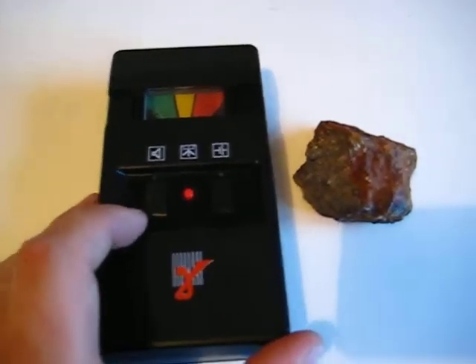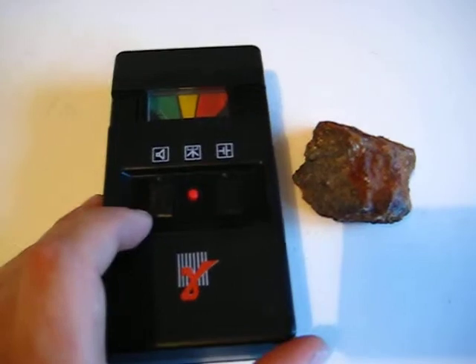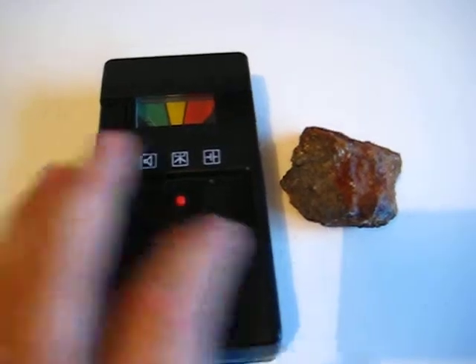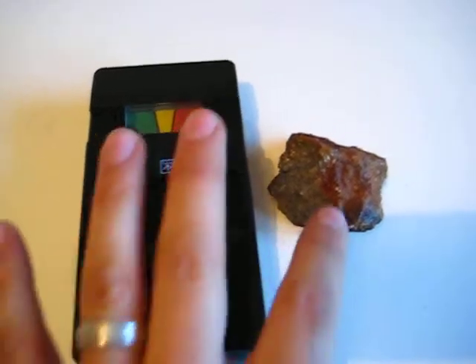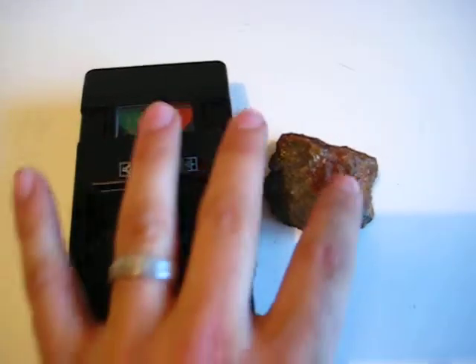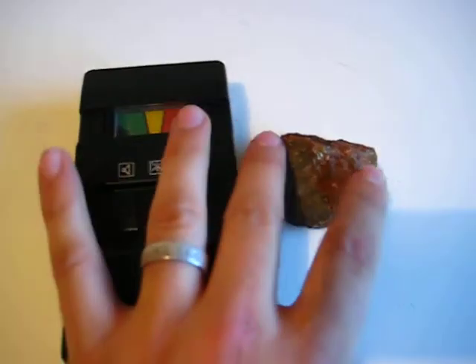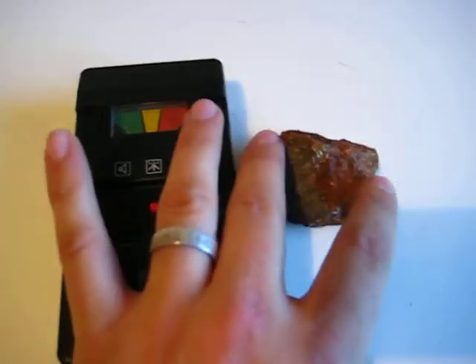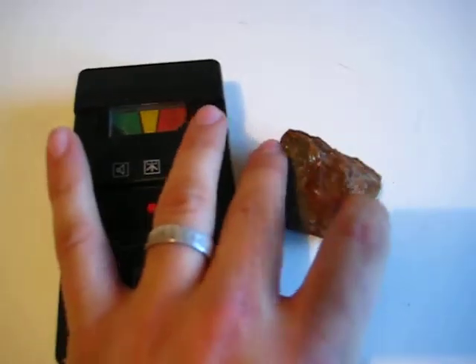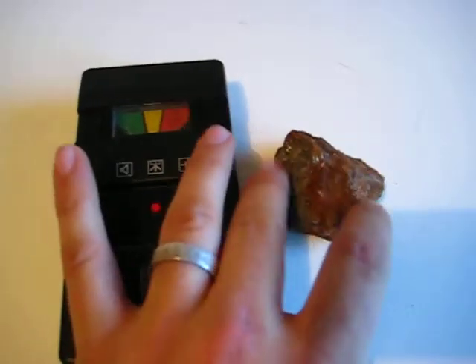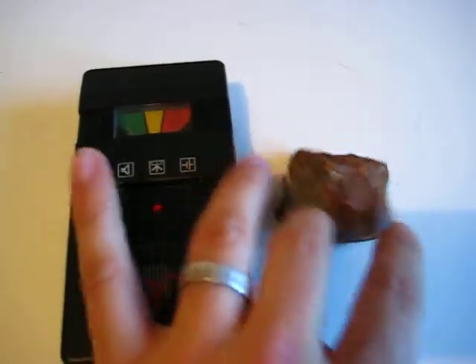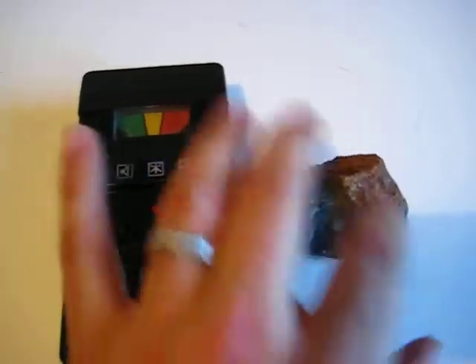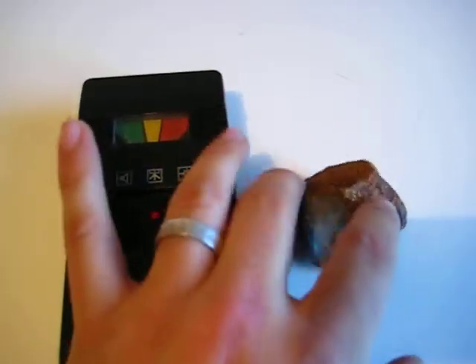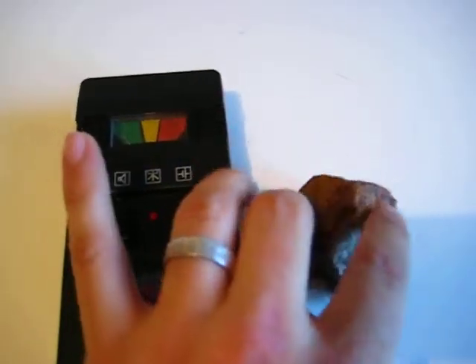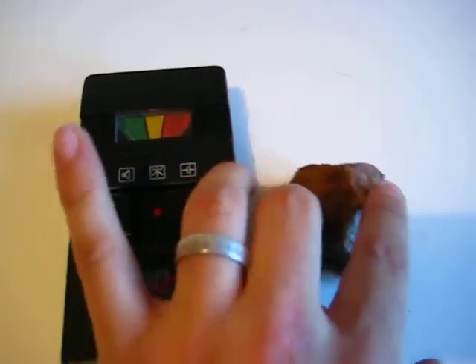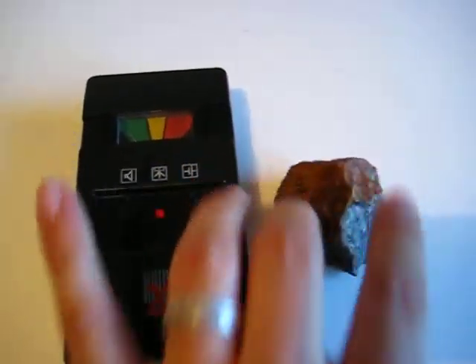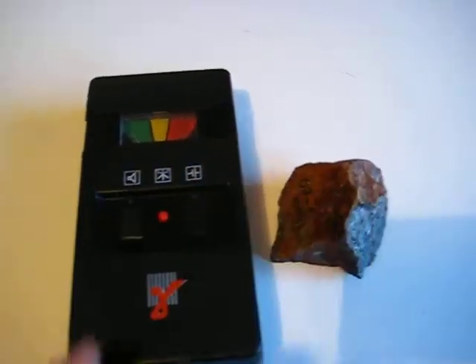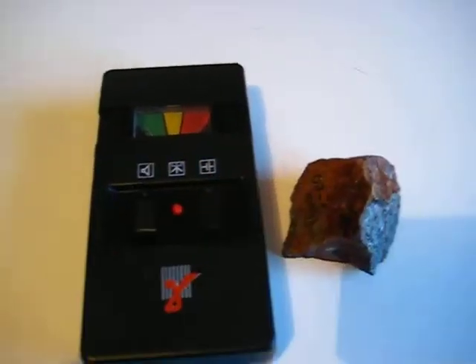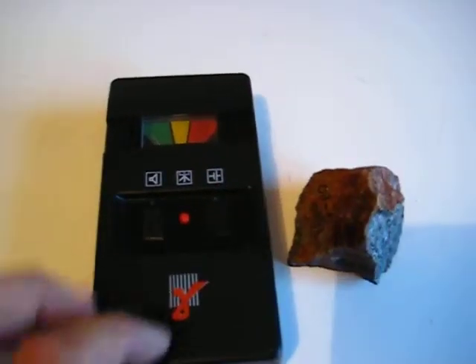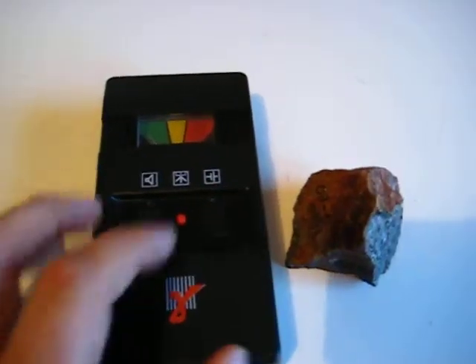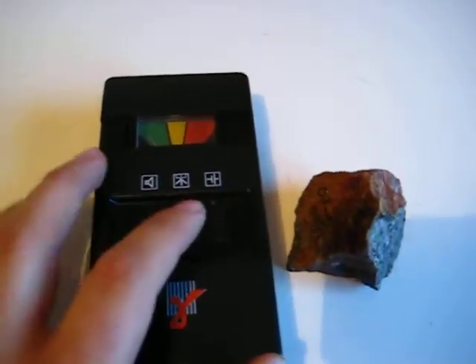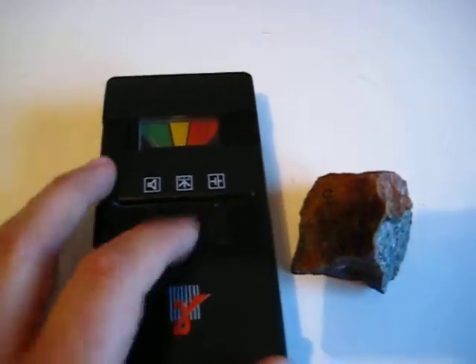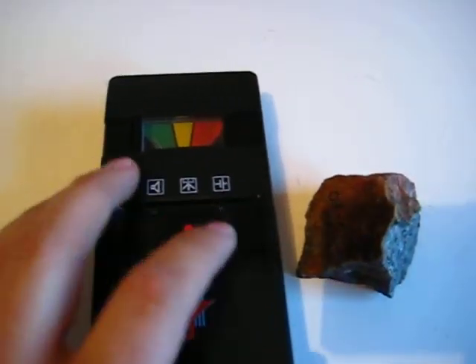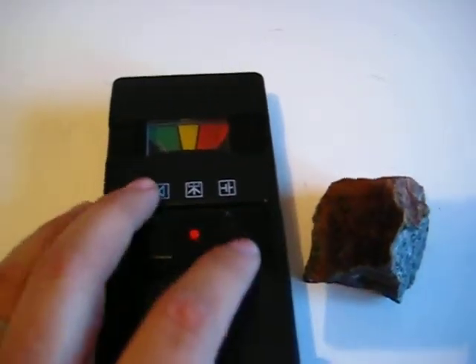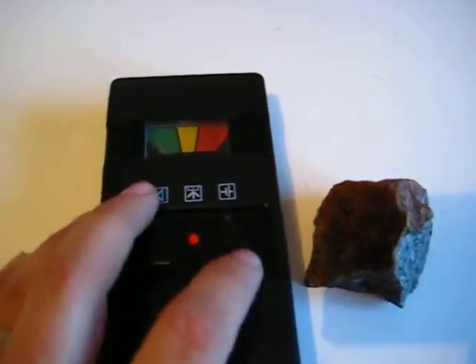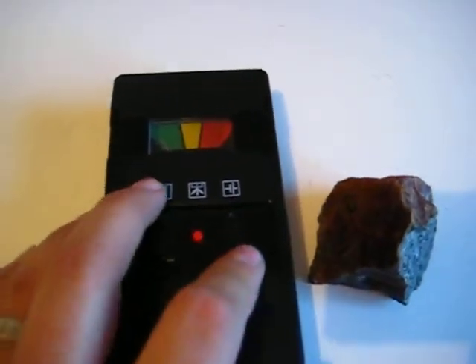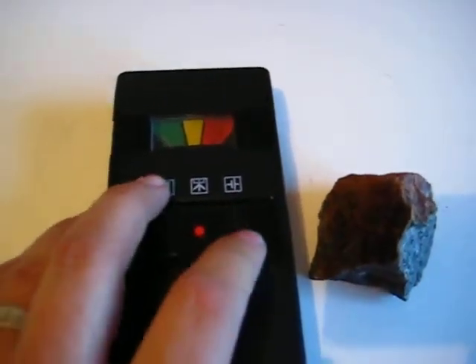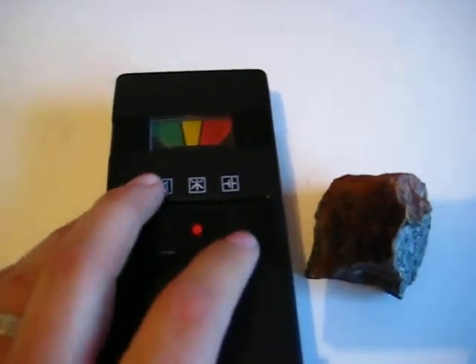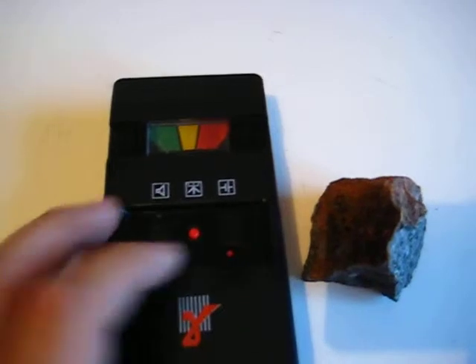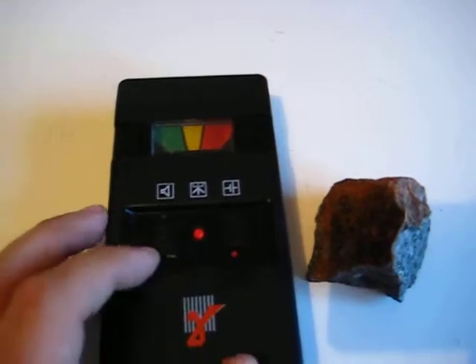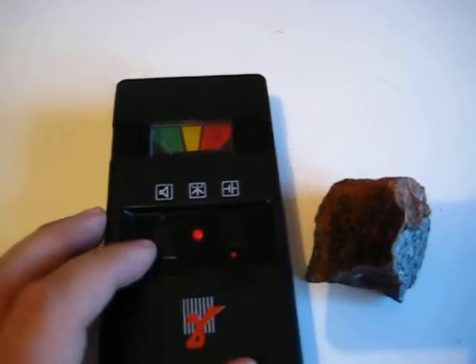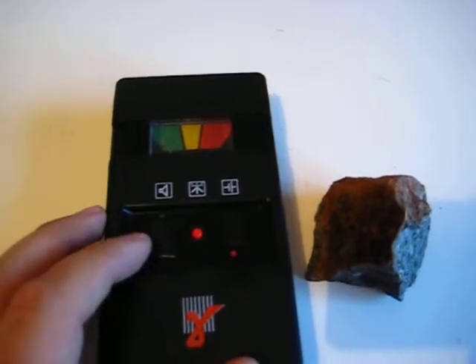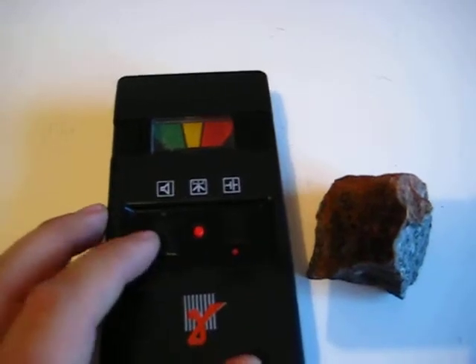So I place this thorianite — thorium ore — next to the device and I turn it on to see what happens.